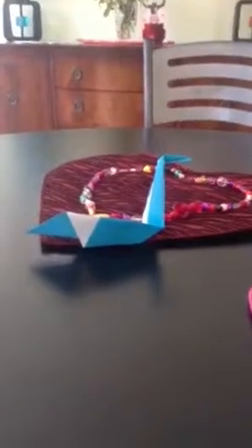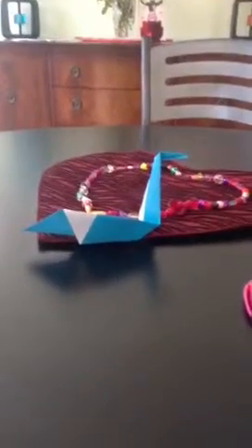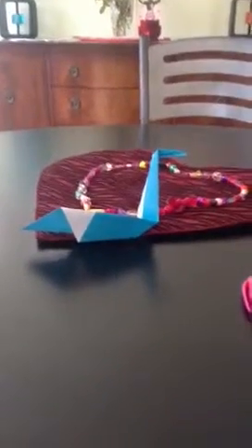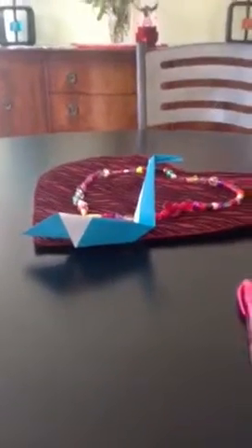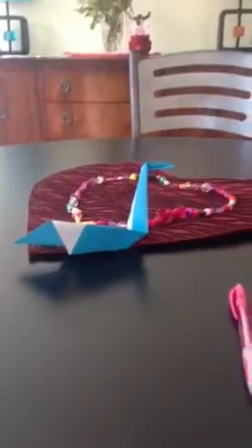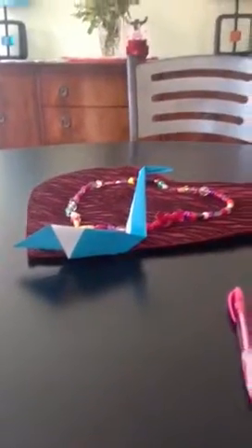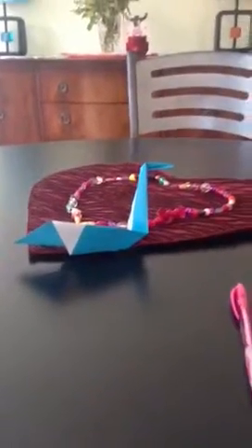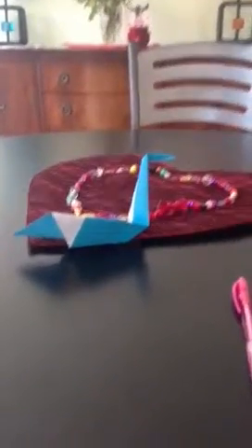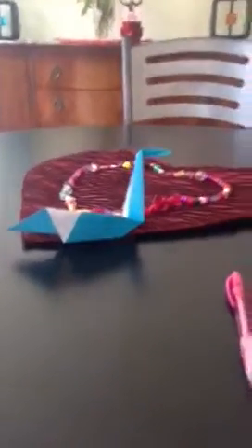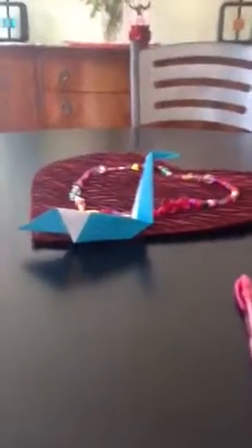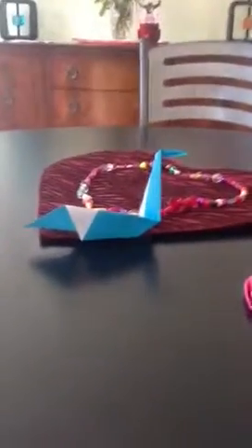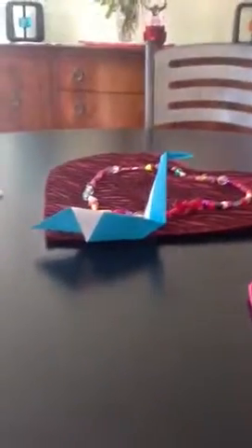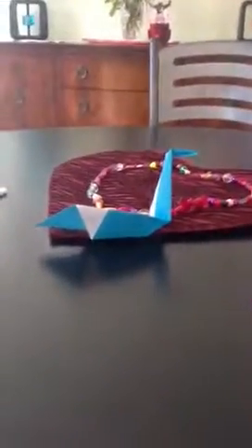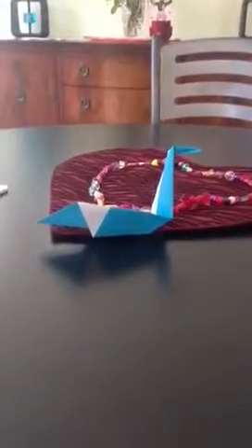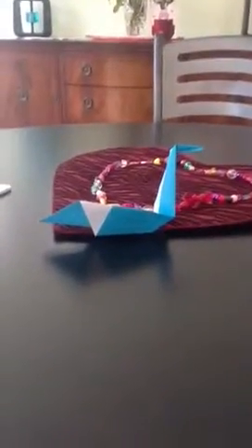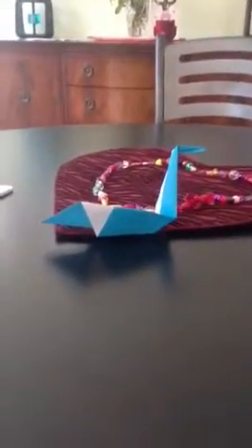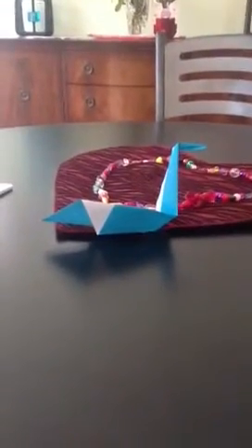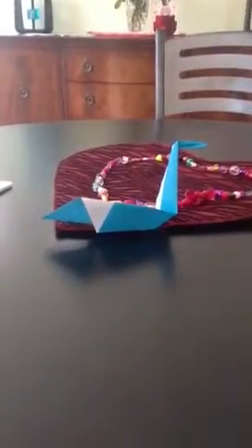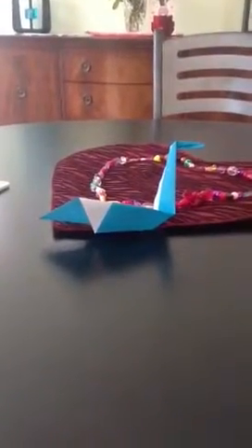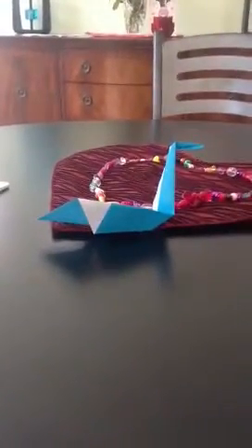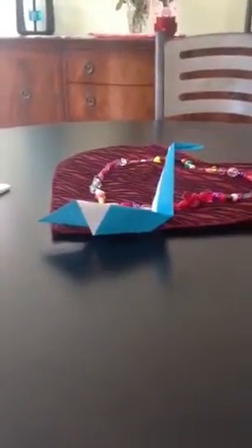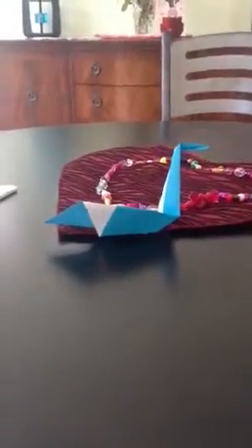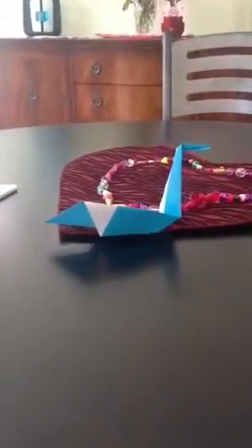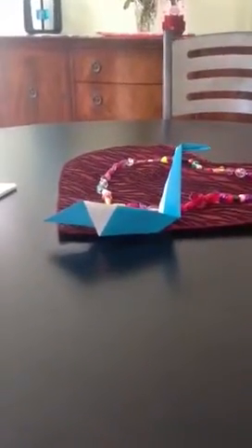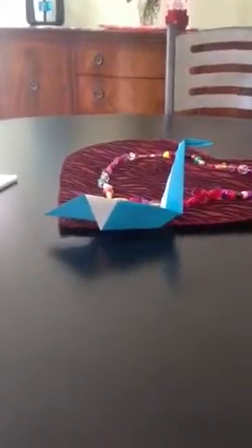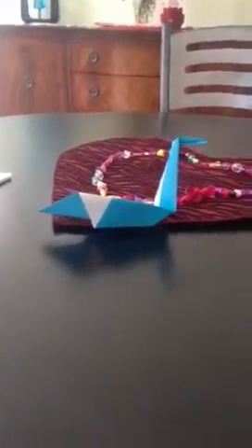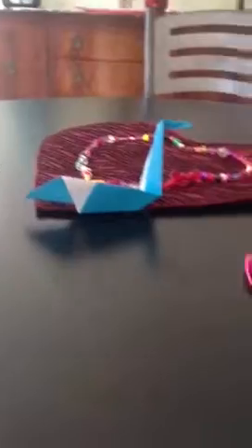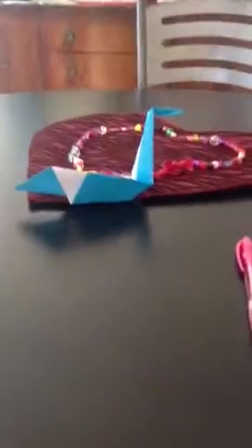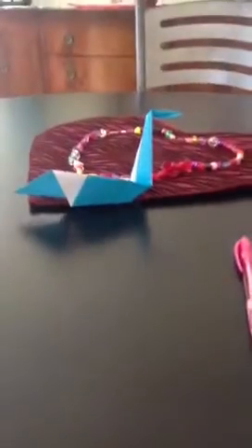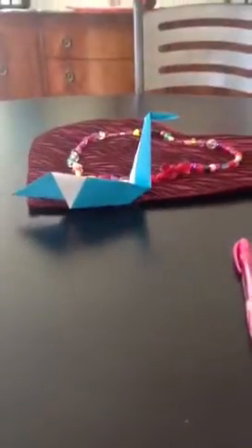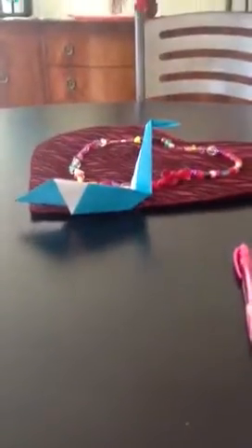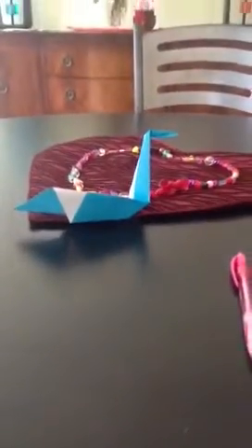This is a video on how to make origami warm.